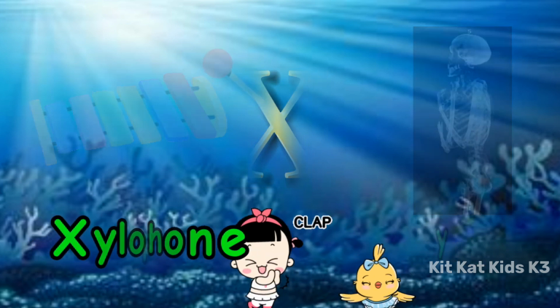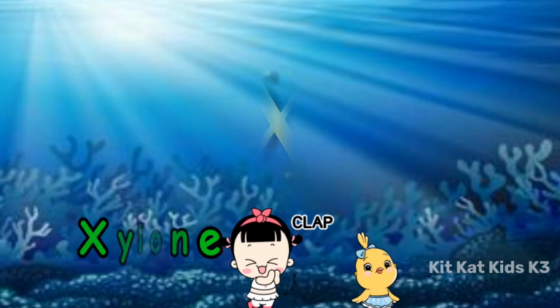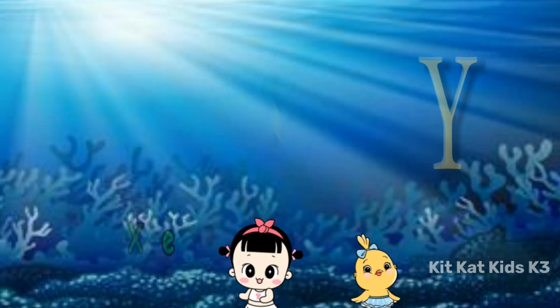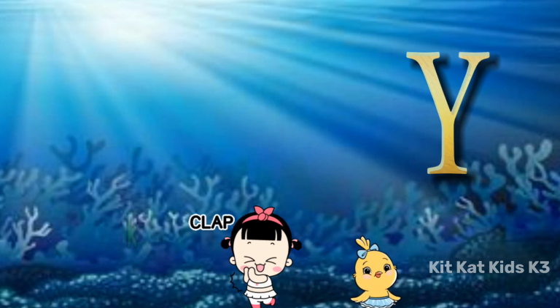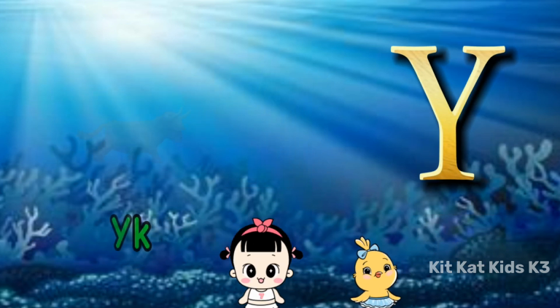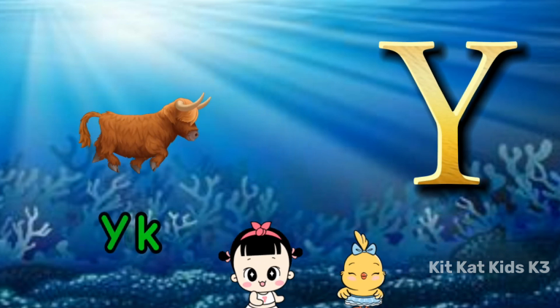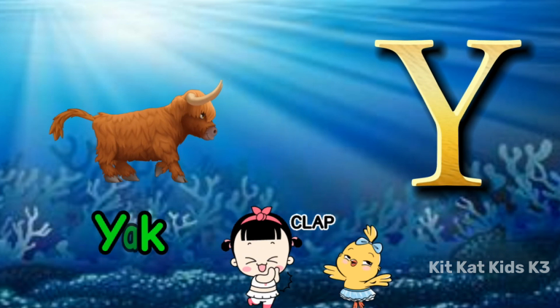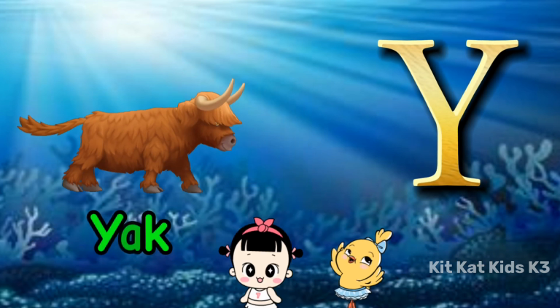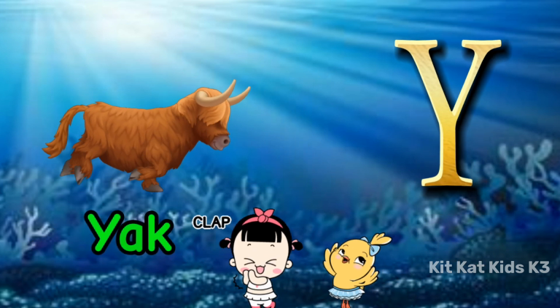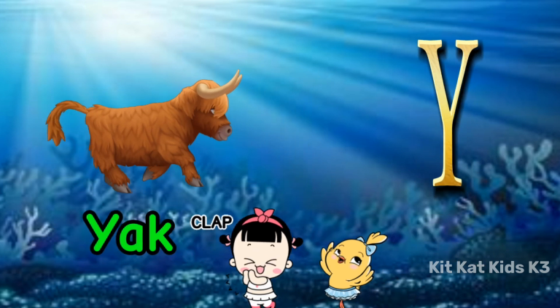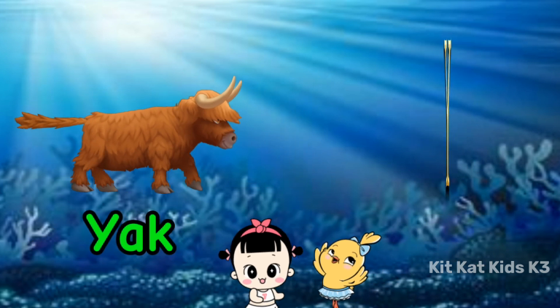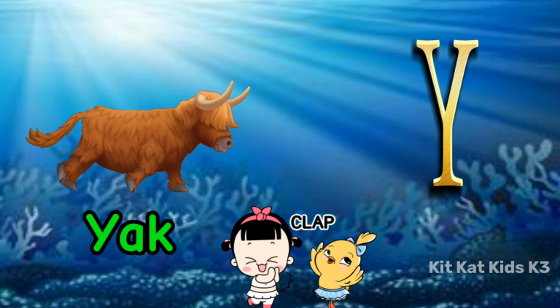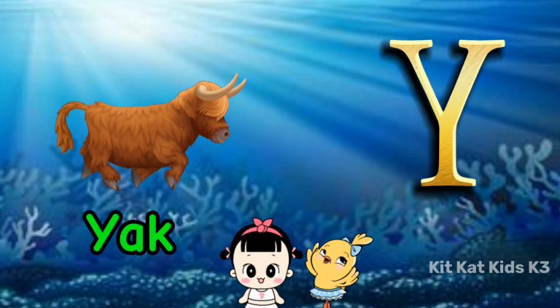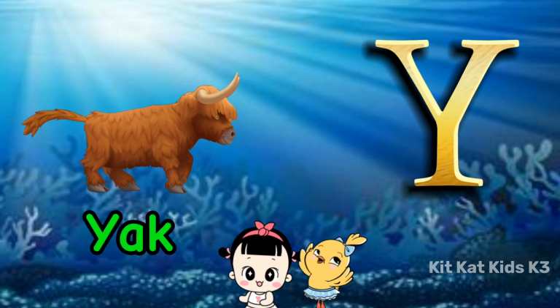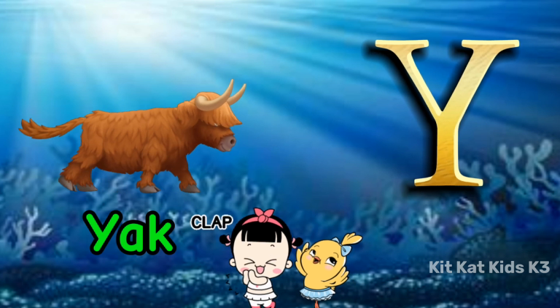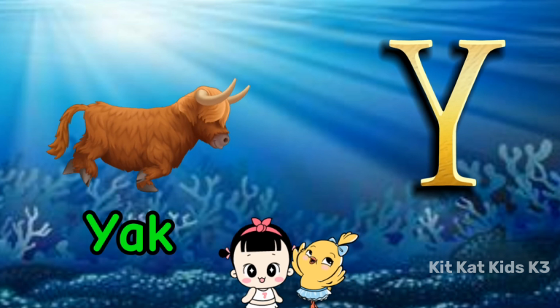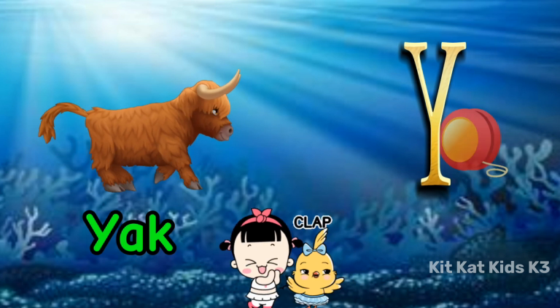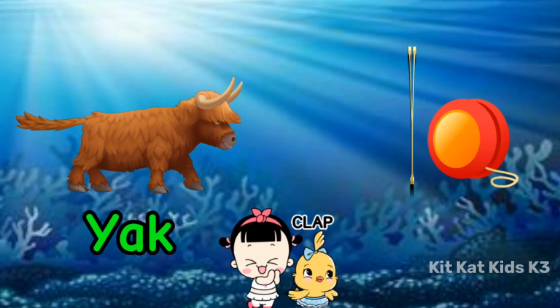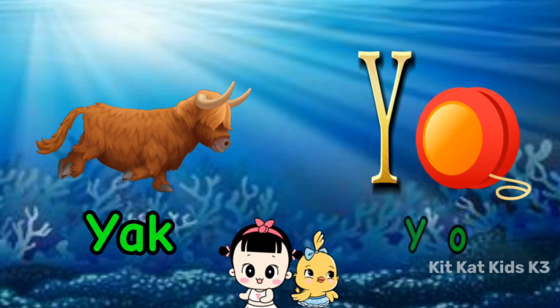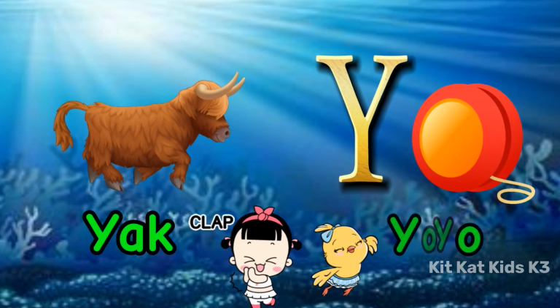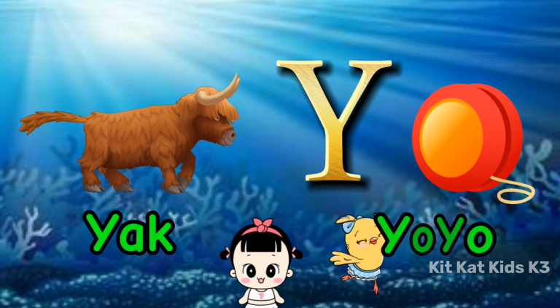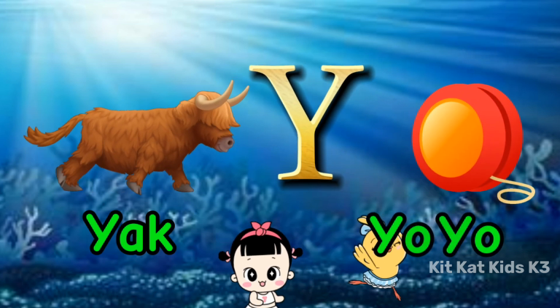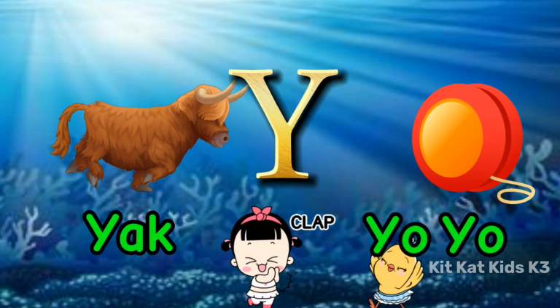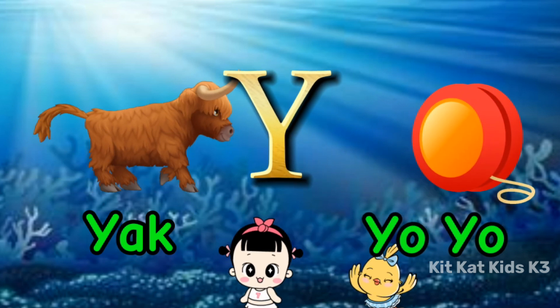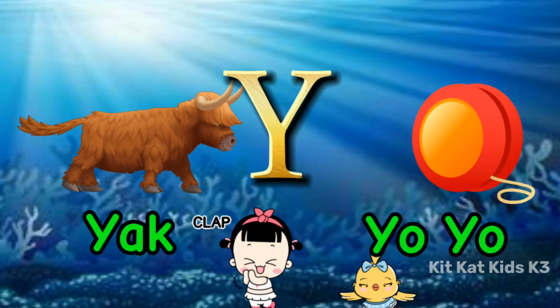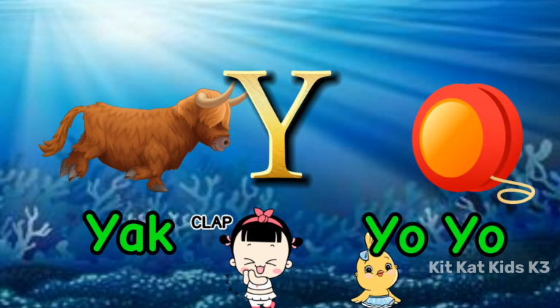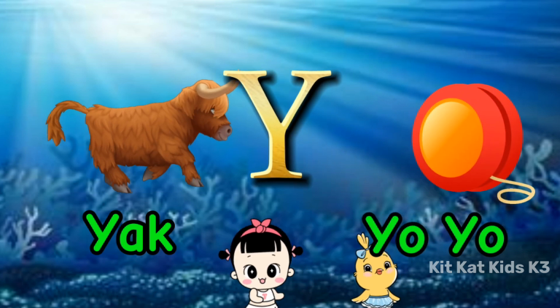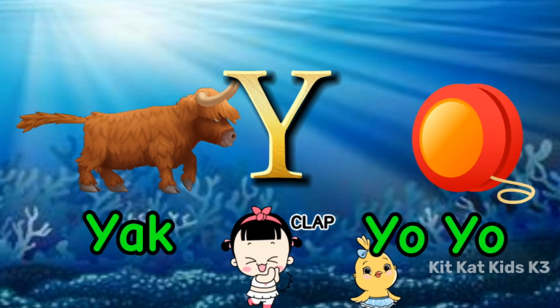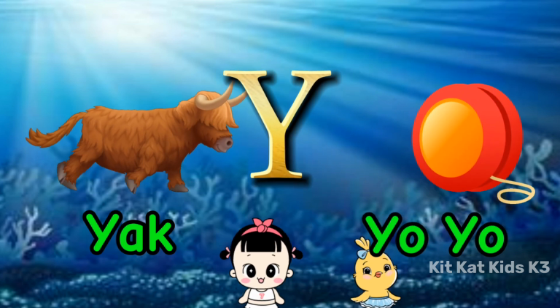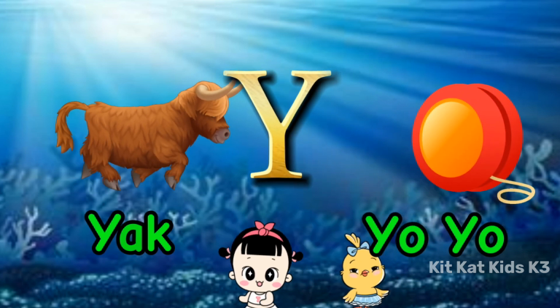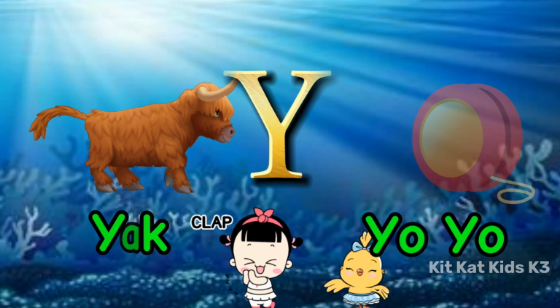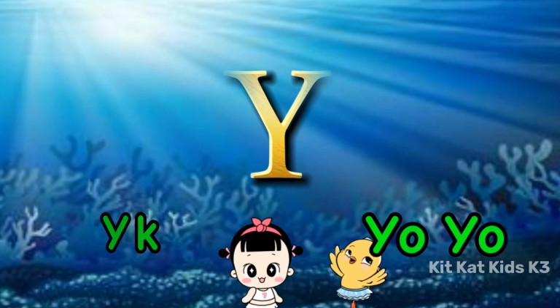Y is for yacht, sailing on the bay. Y is for yo-yo, fun everyday.